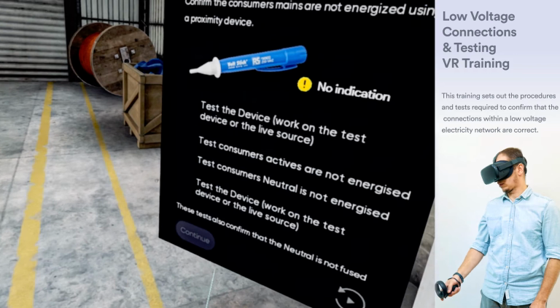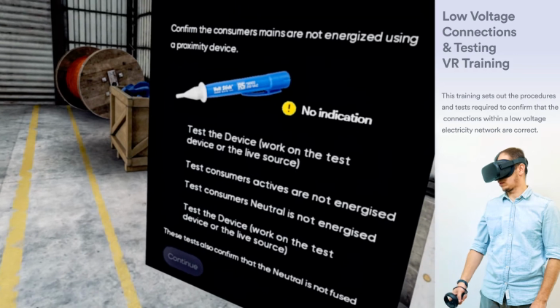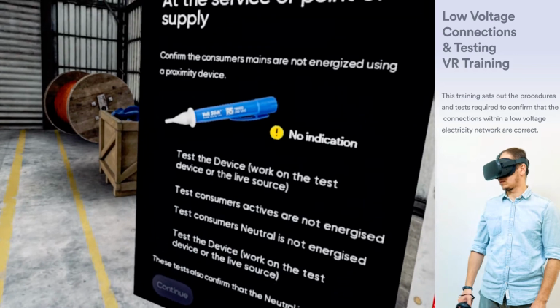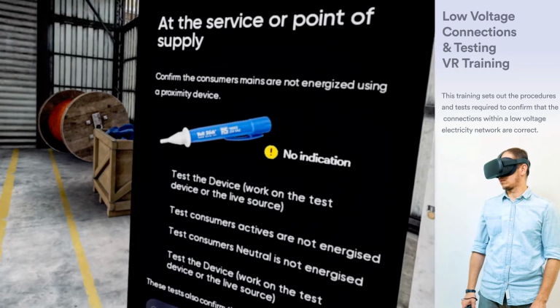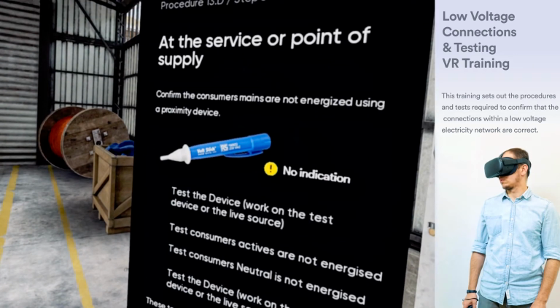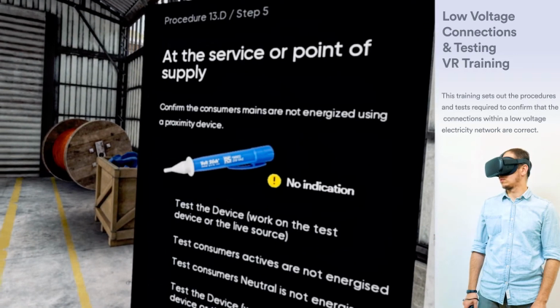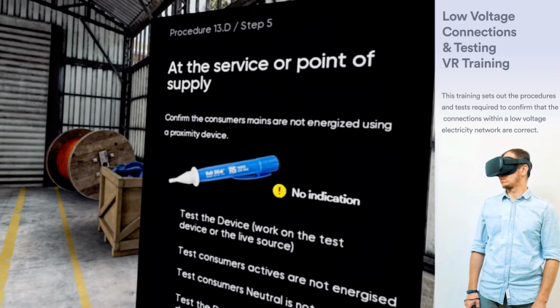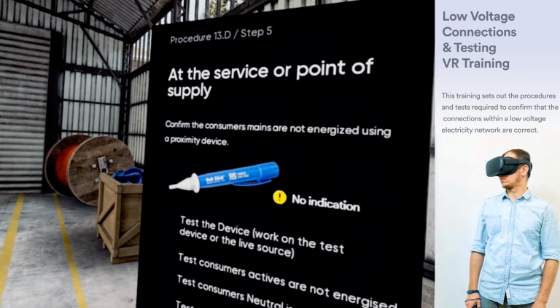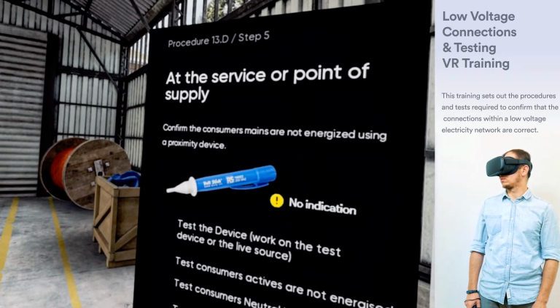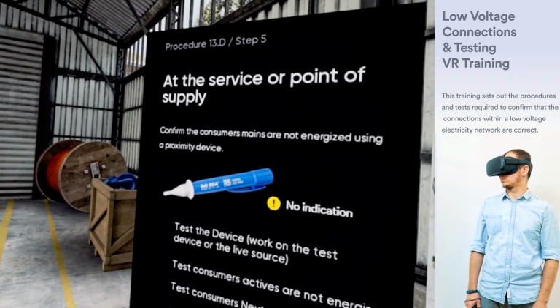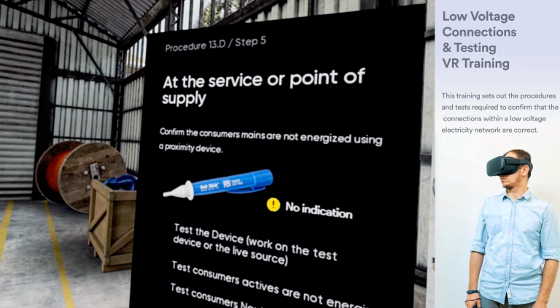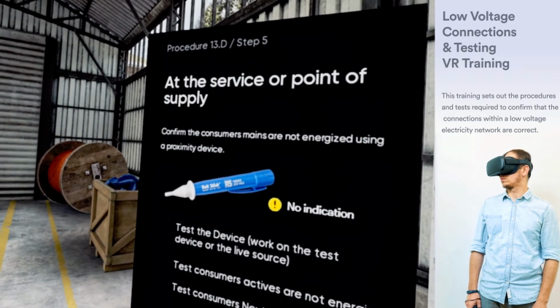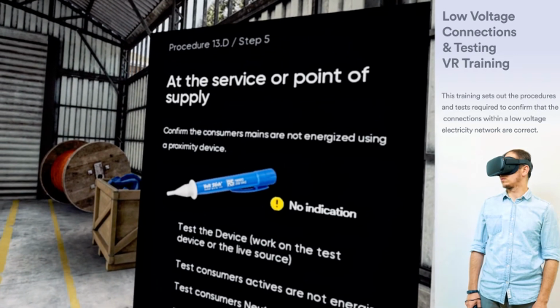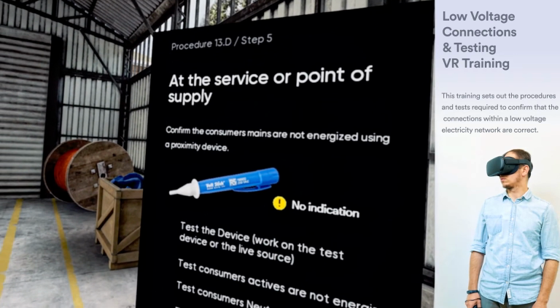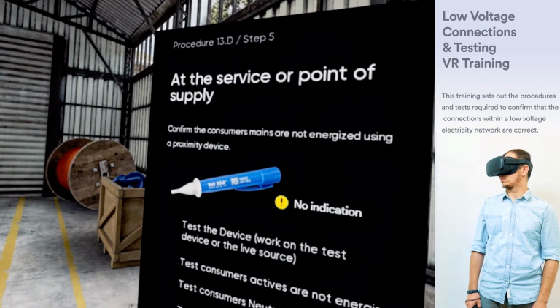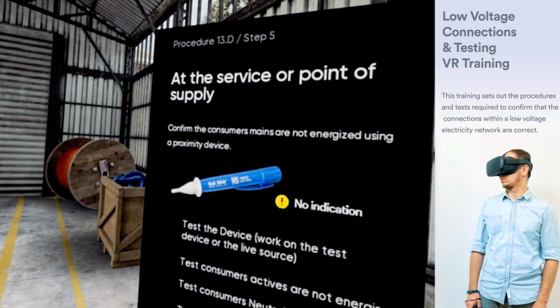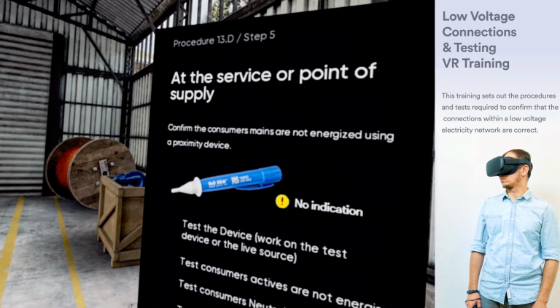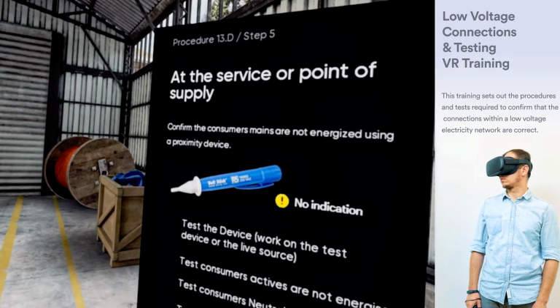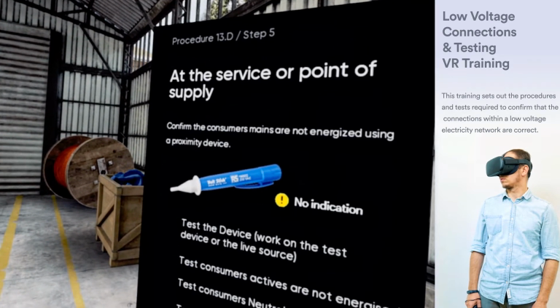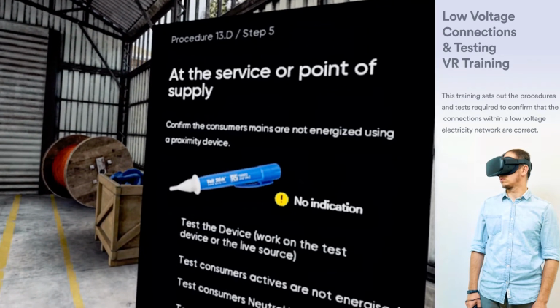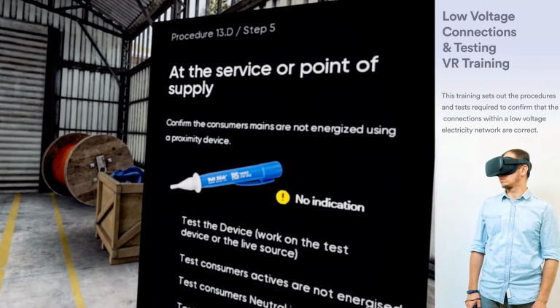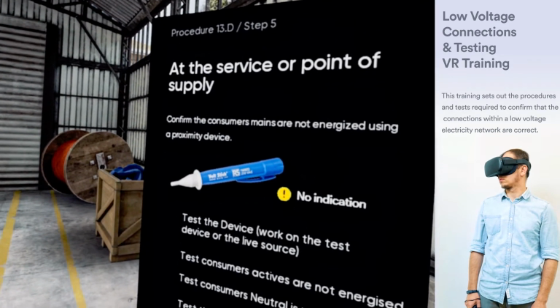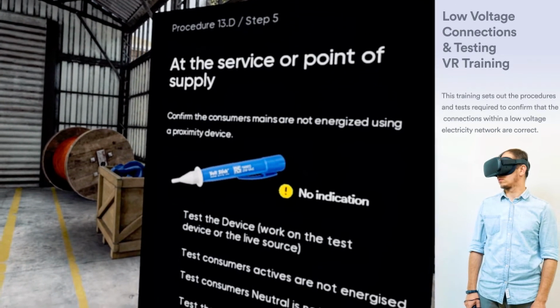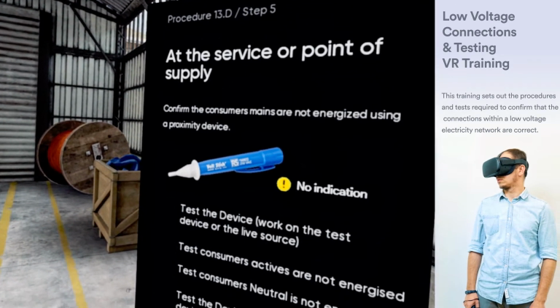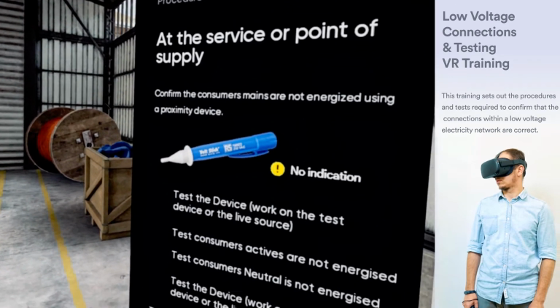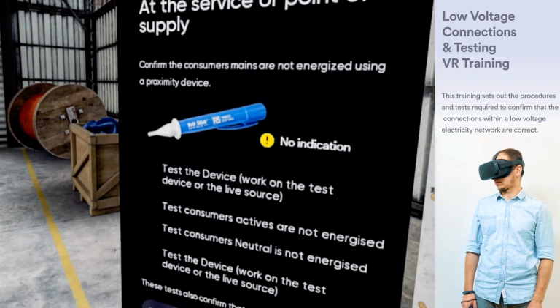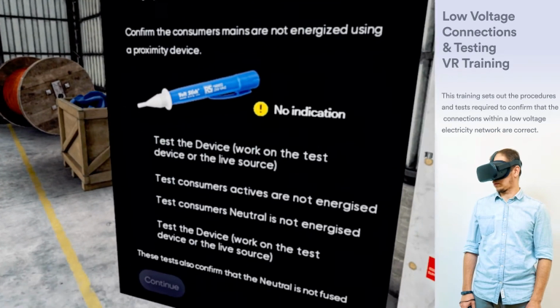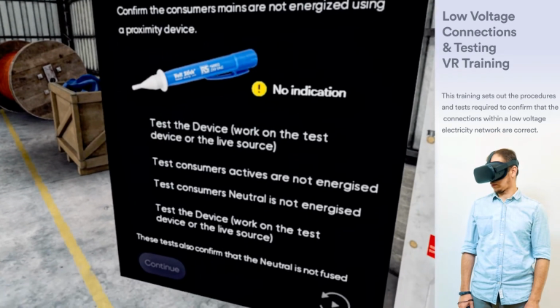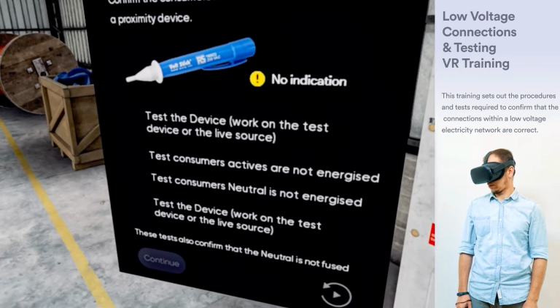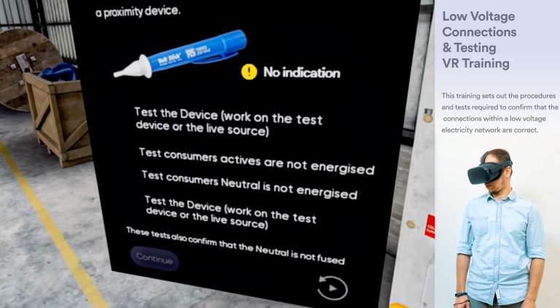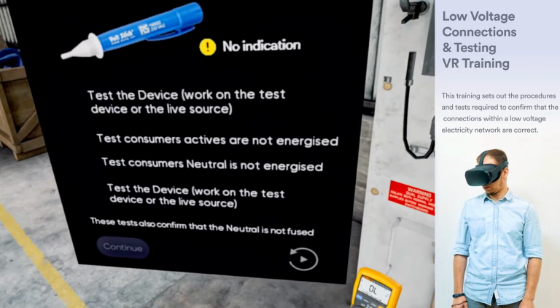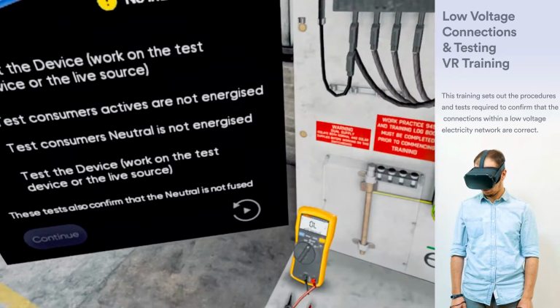At the service or point of supply, confirm the consumer's mains are not energised.